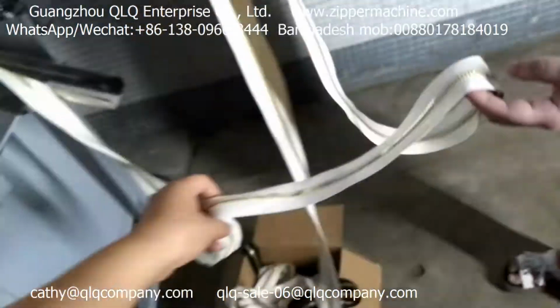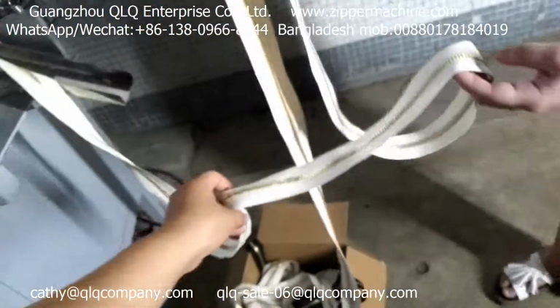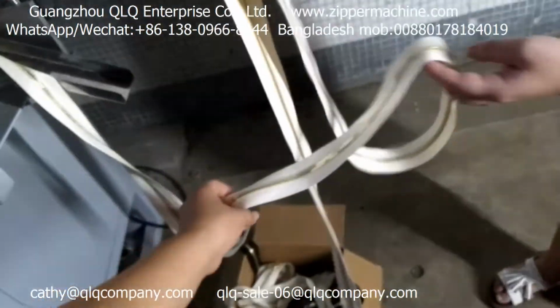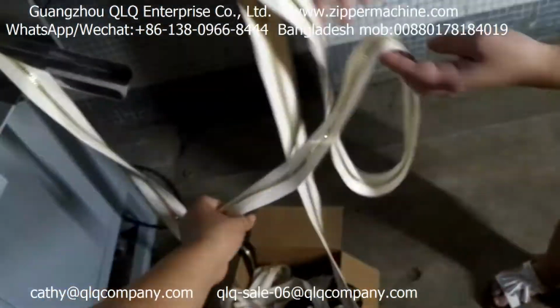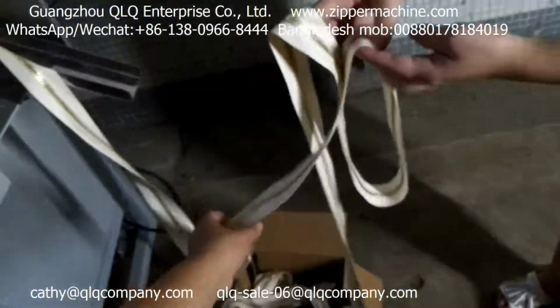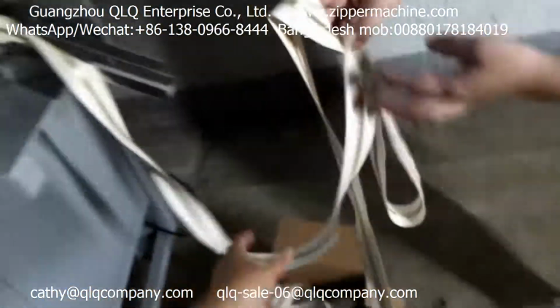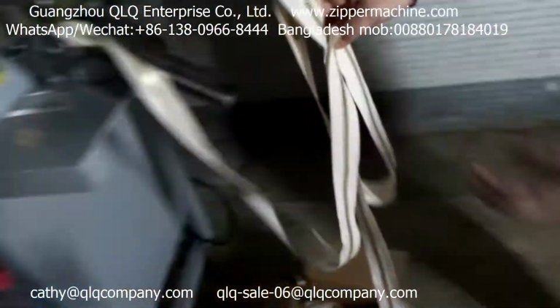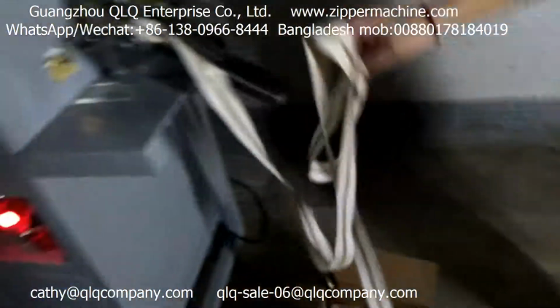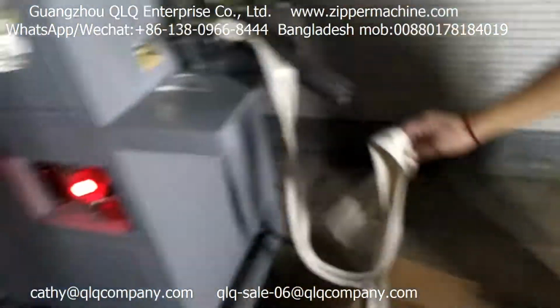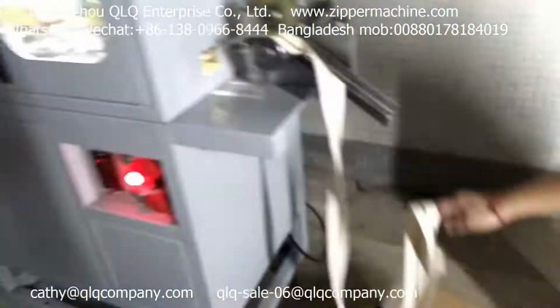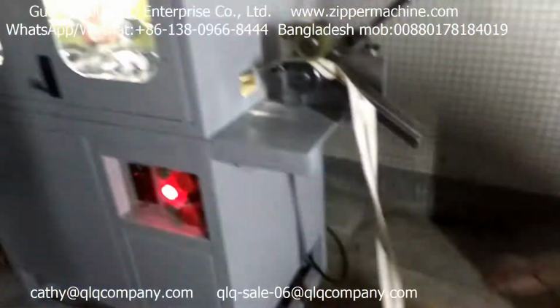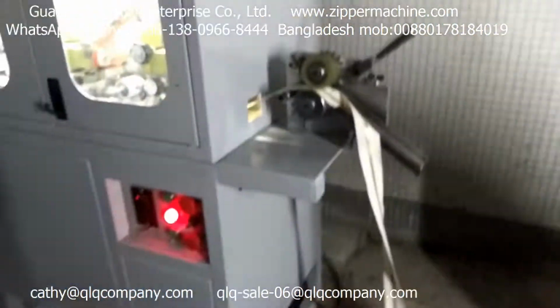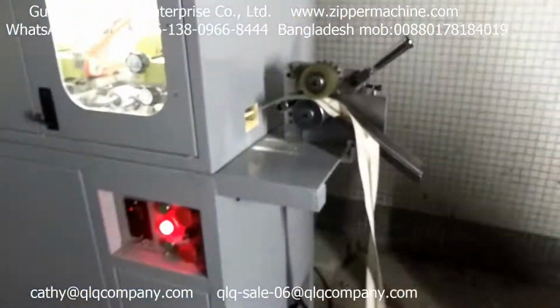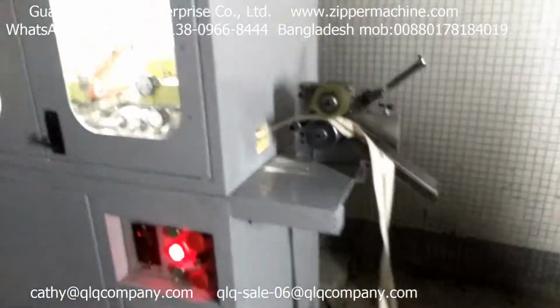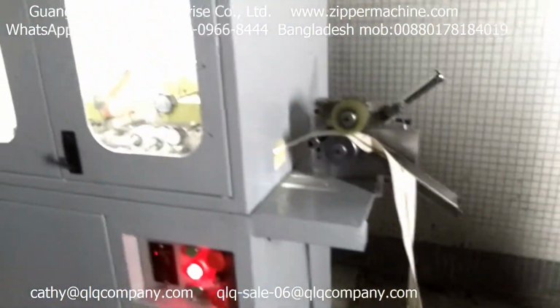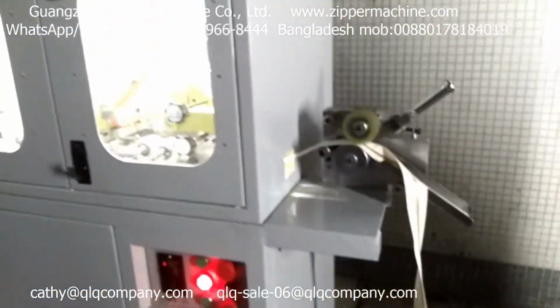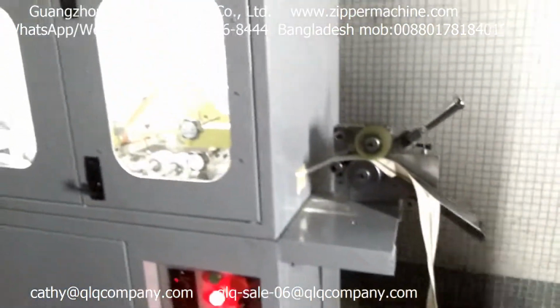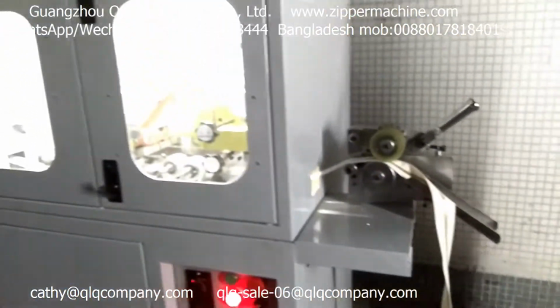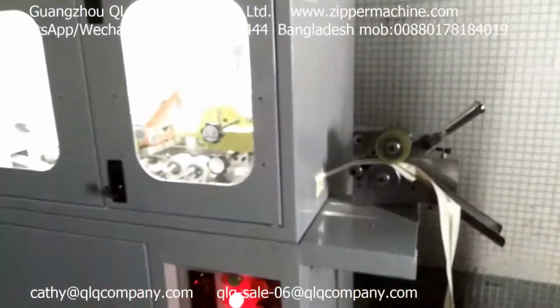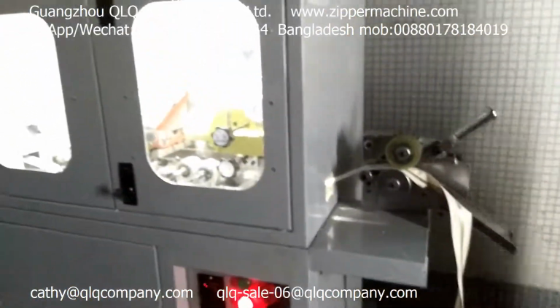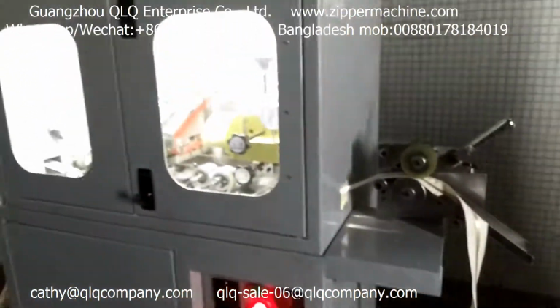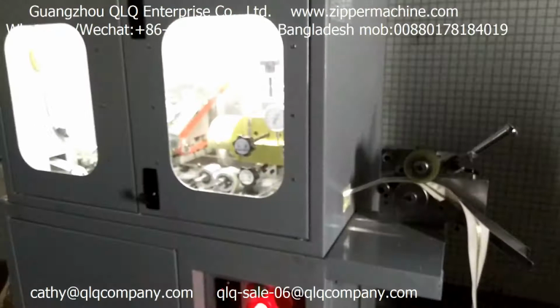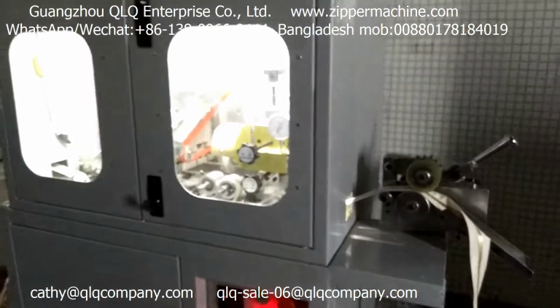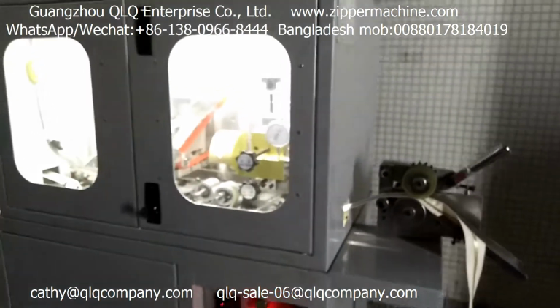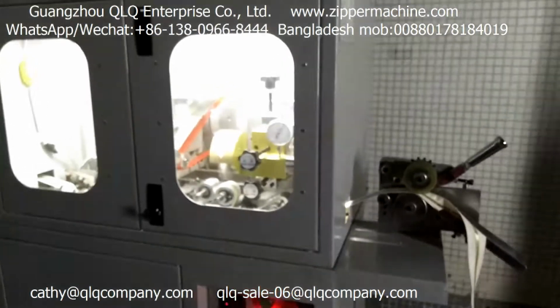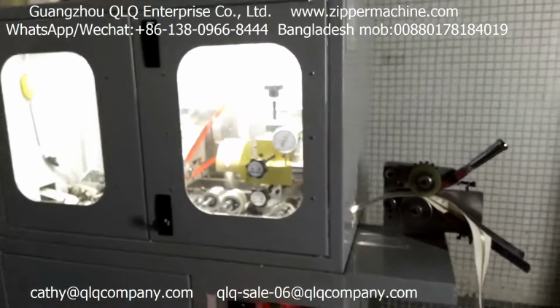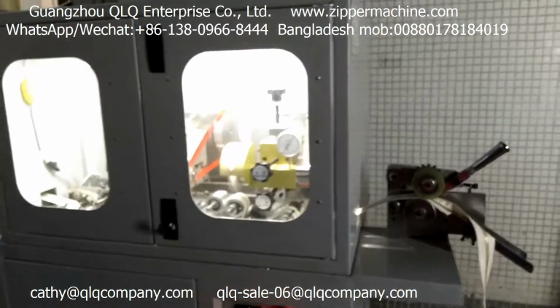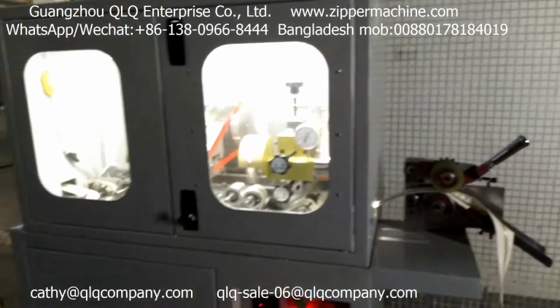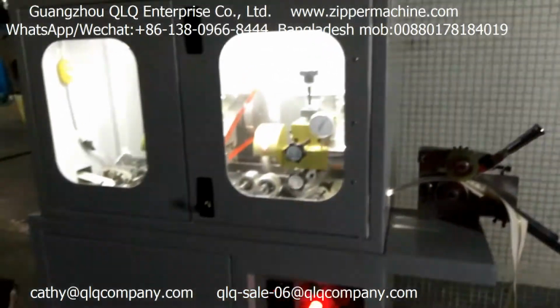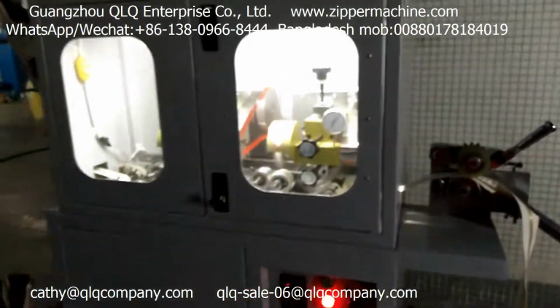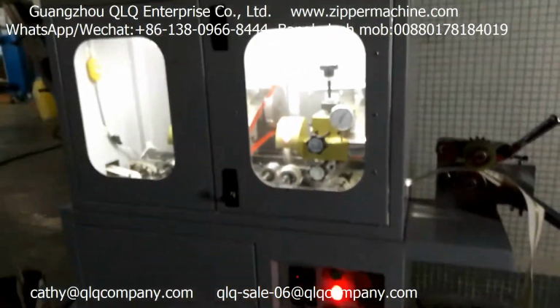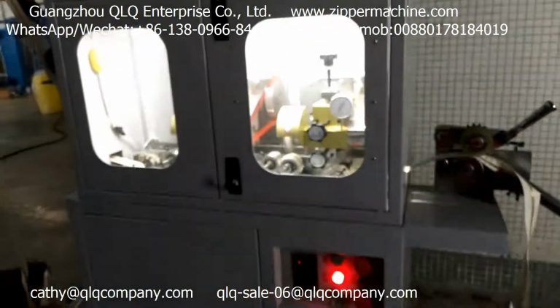So if you are interested in our disc machine, please feel free to contact us. Thank you.